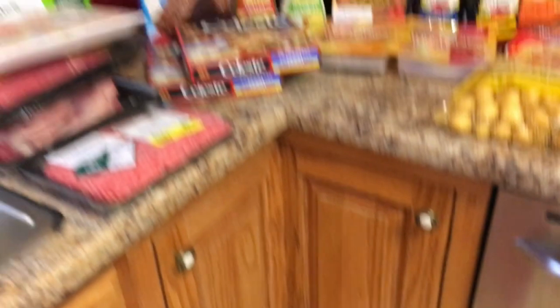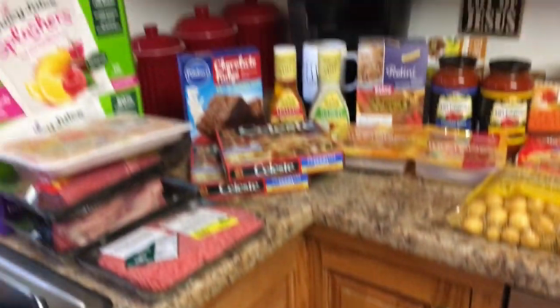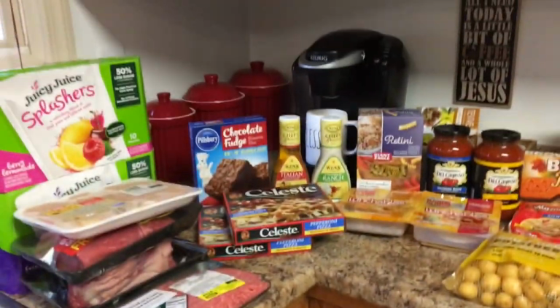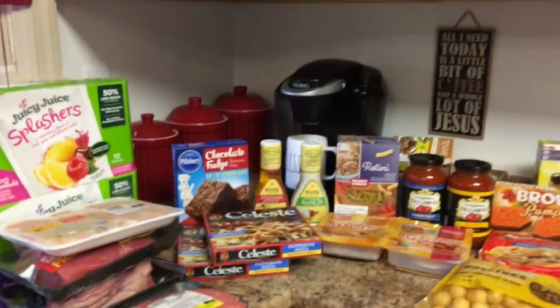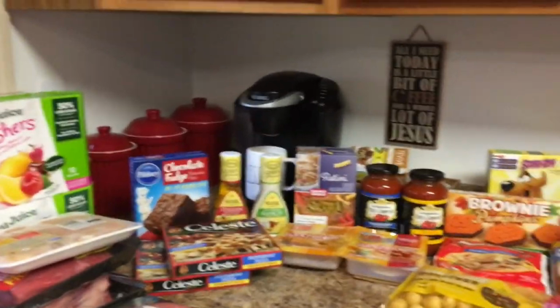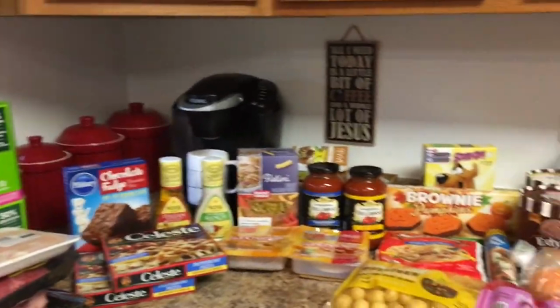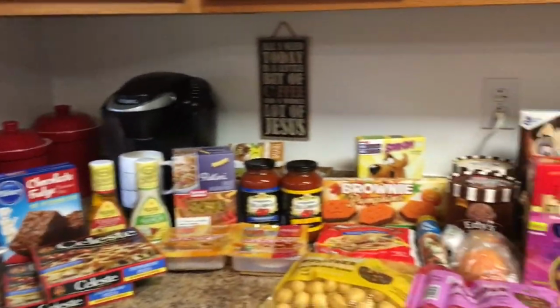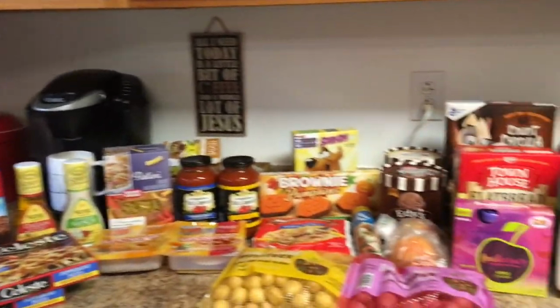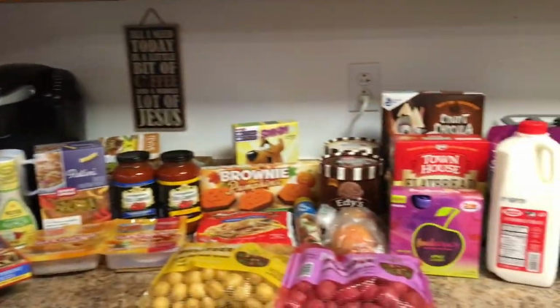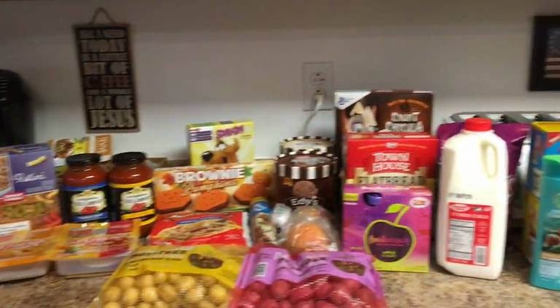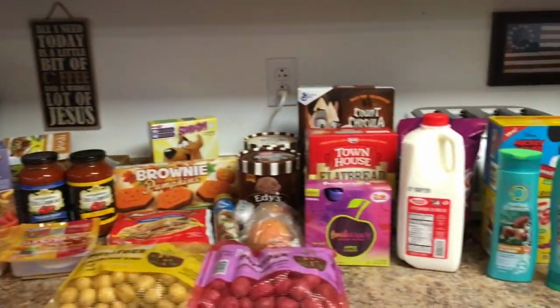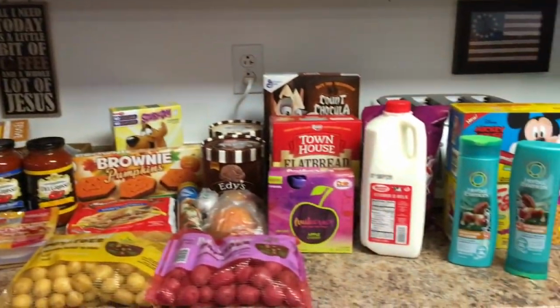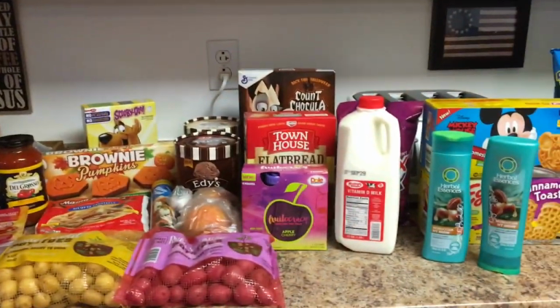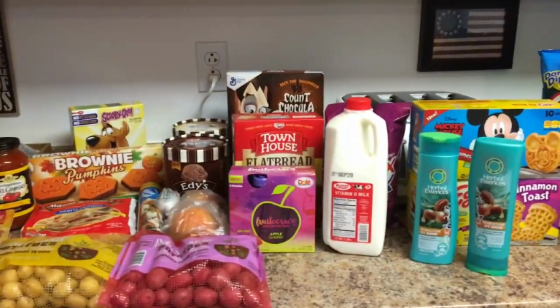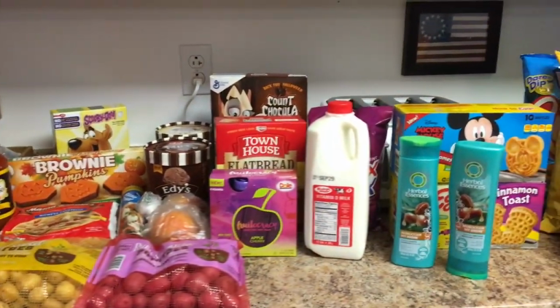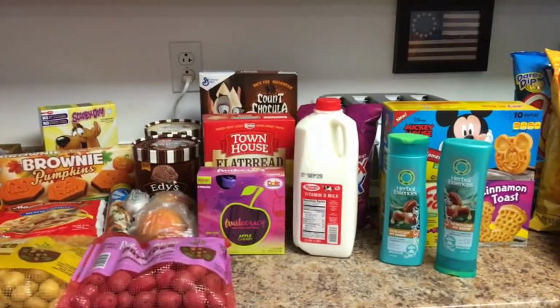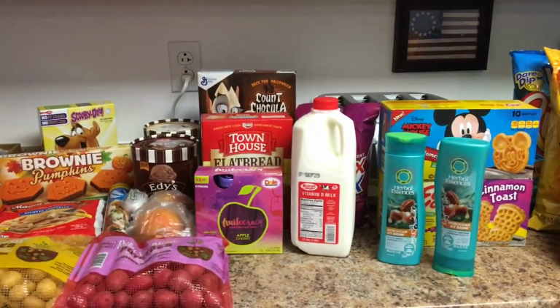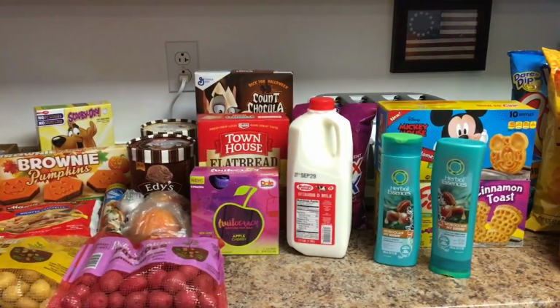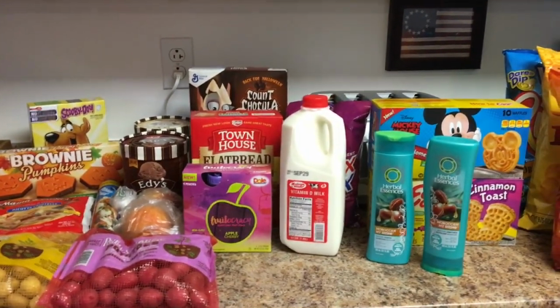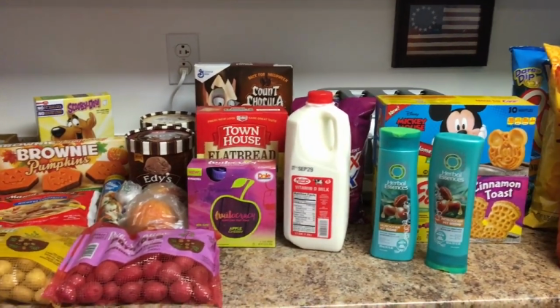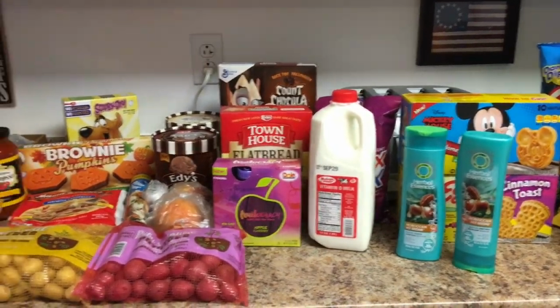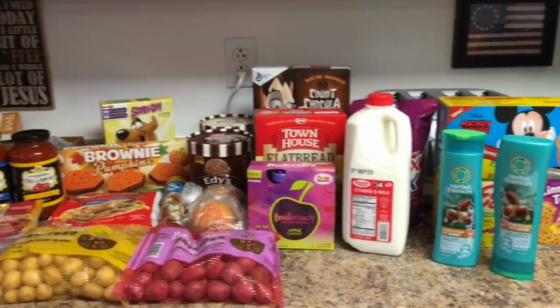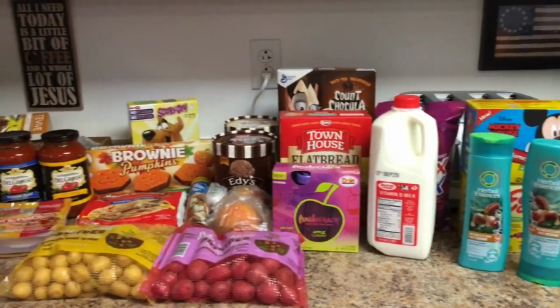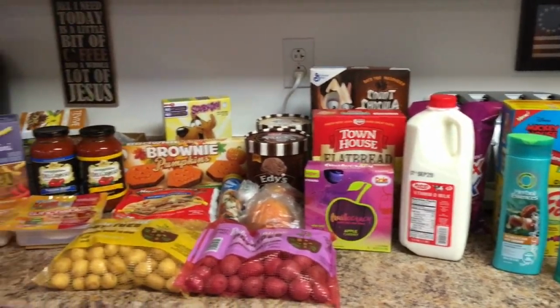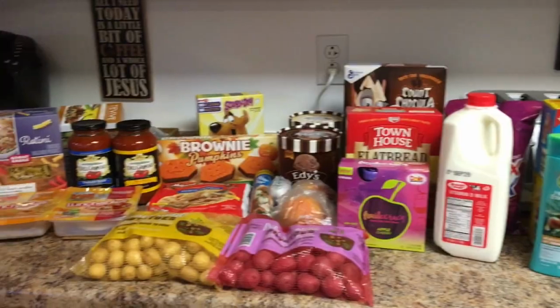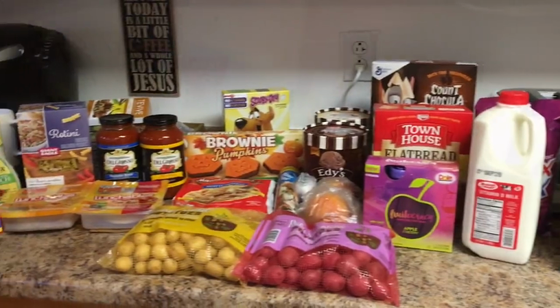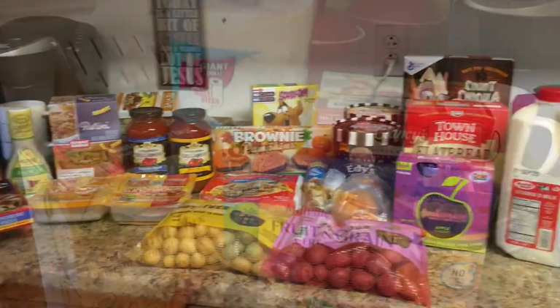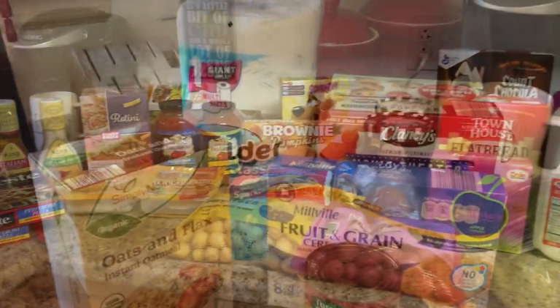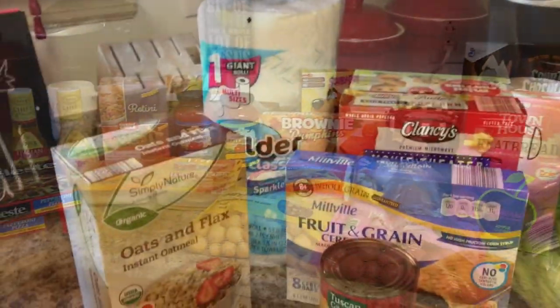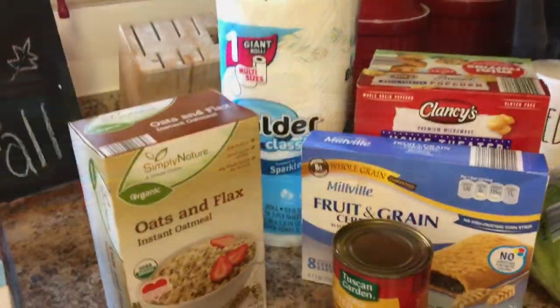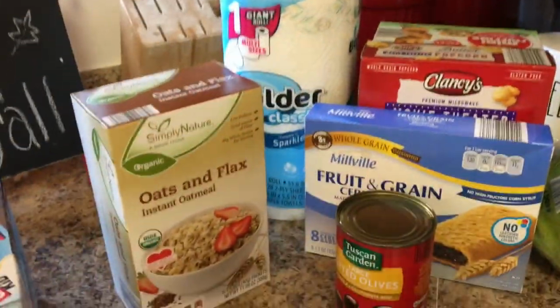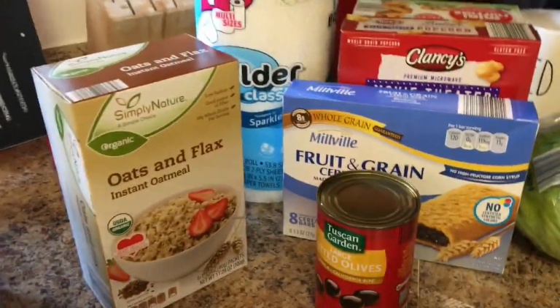So that is what I got from Giant Eagle. Let me show you the receipt and then I'll jump into the Aldi portion of my haul.